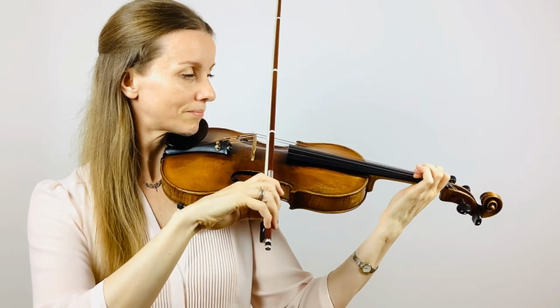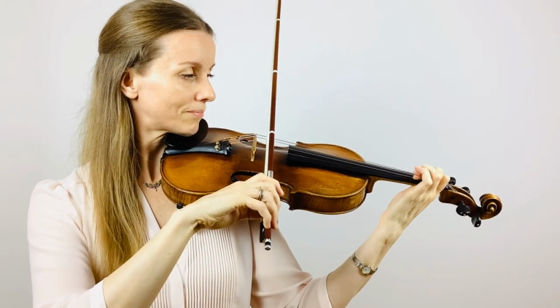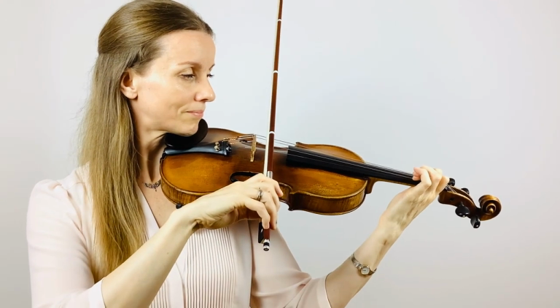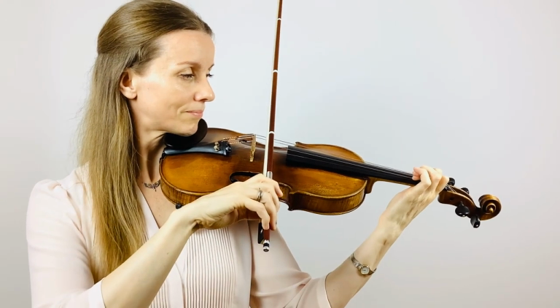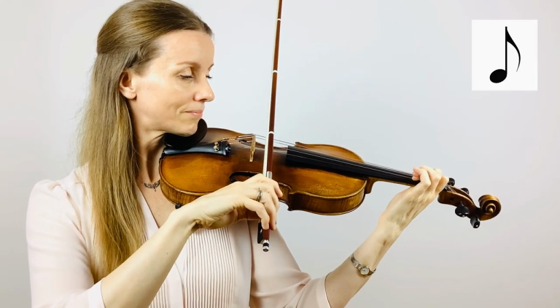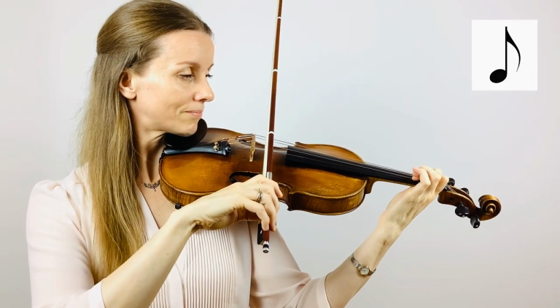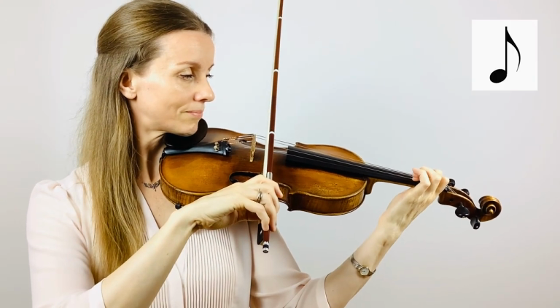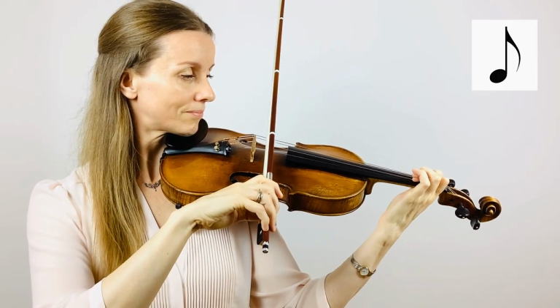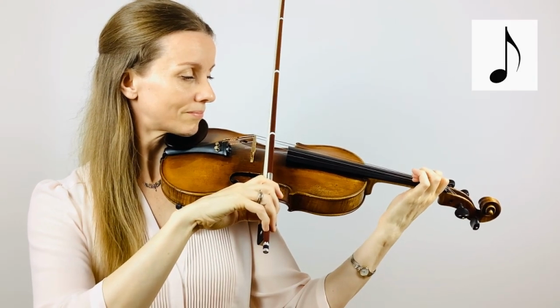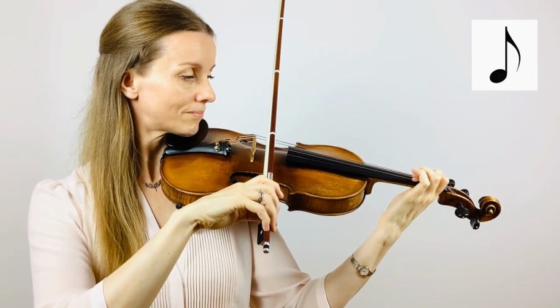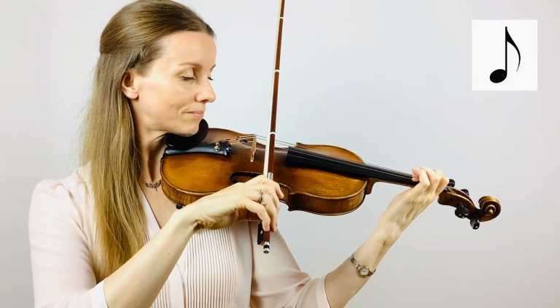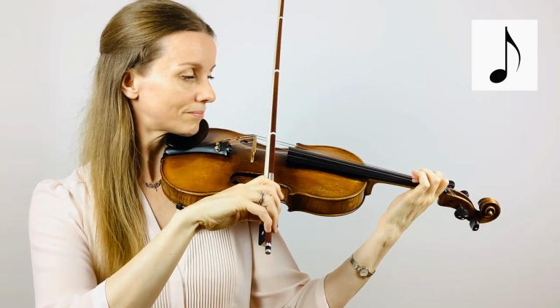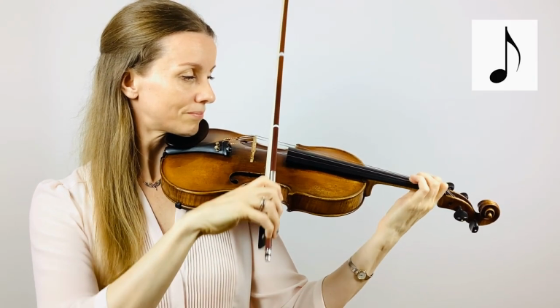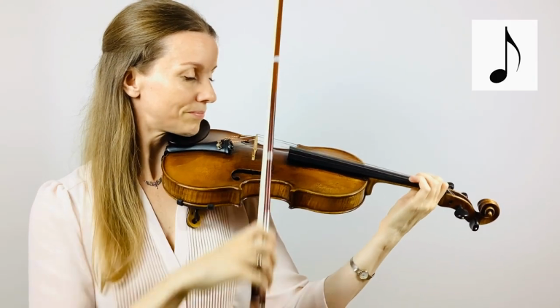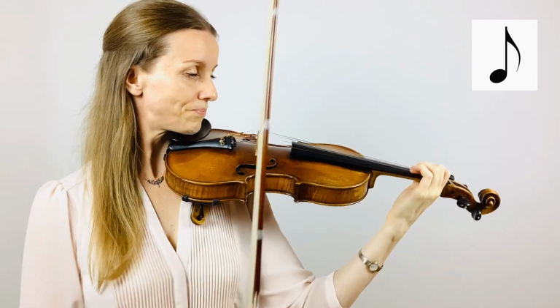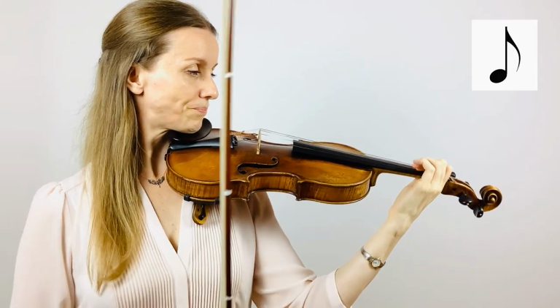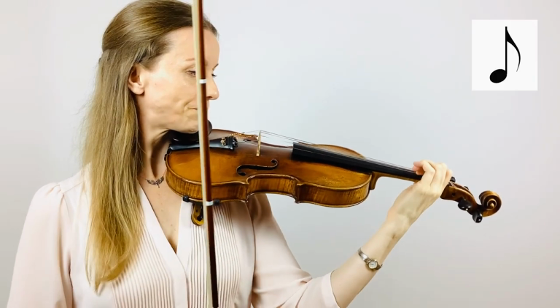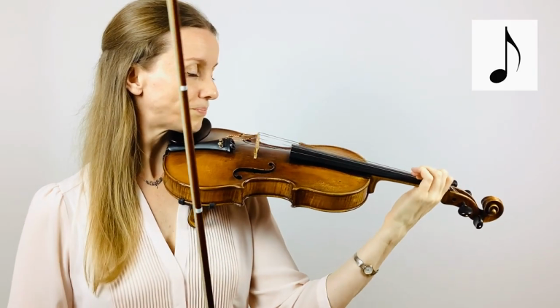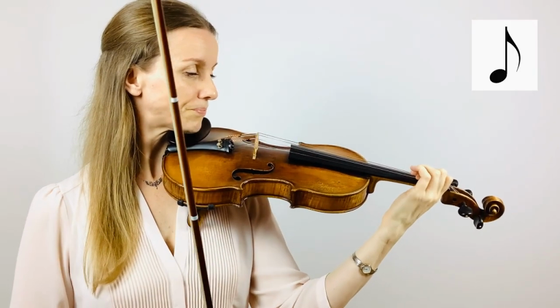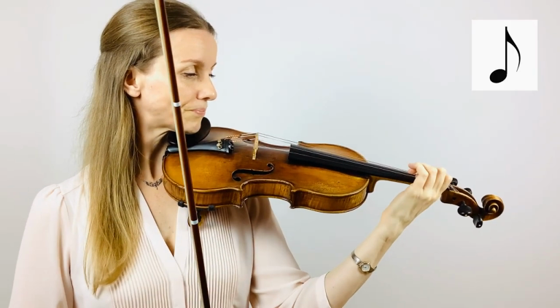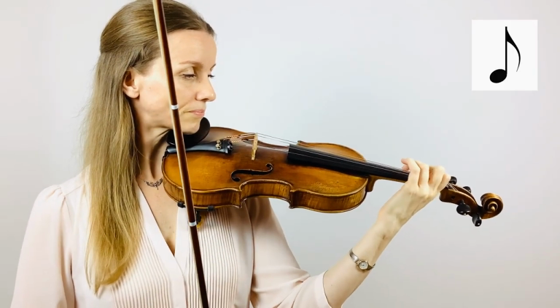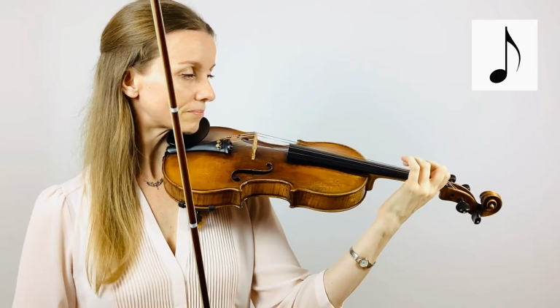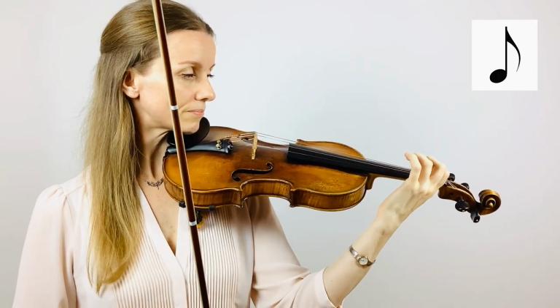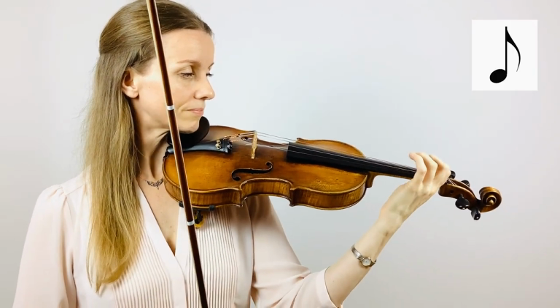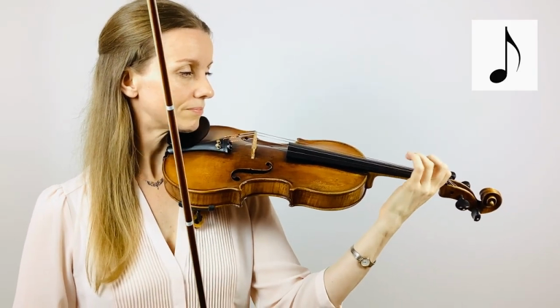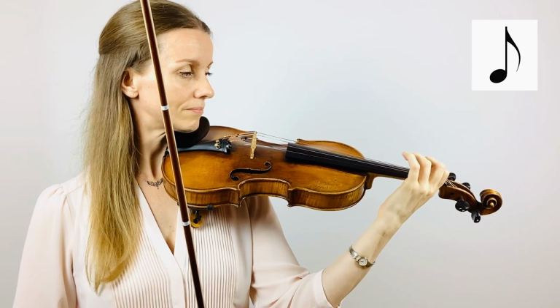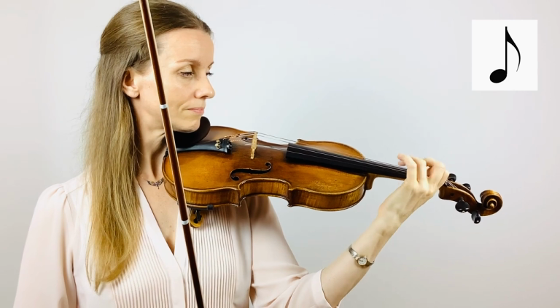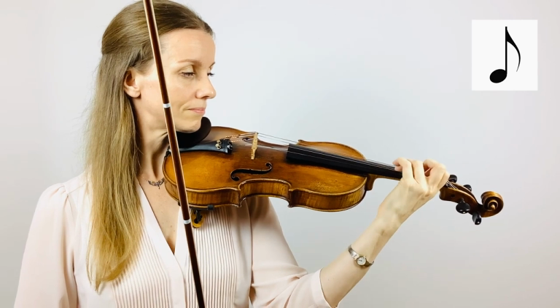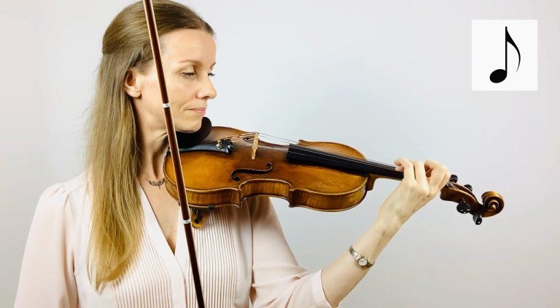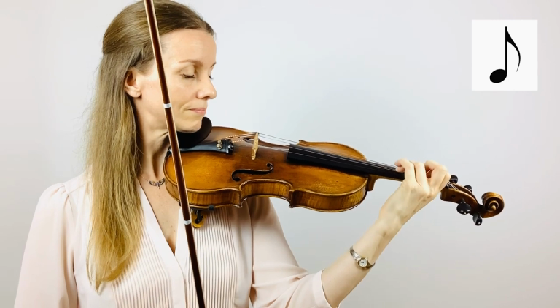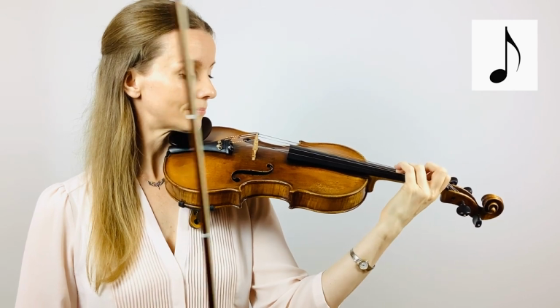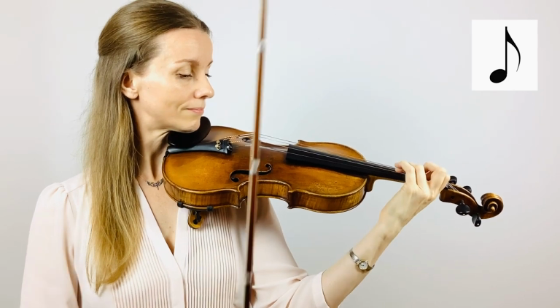I hope this feels a bit easier because now we're going to move to one stroke per note.